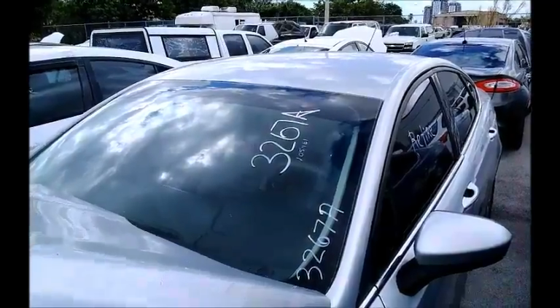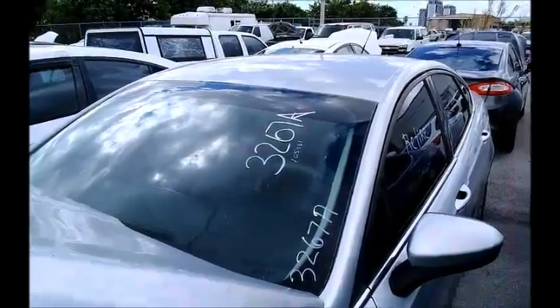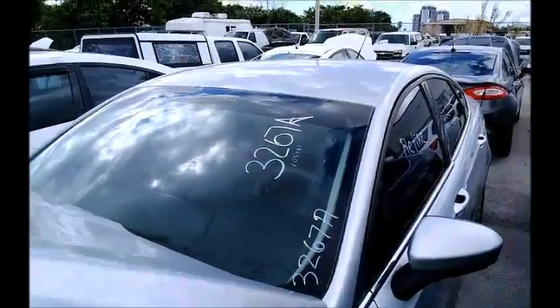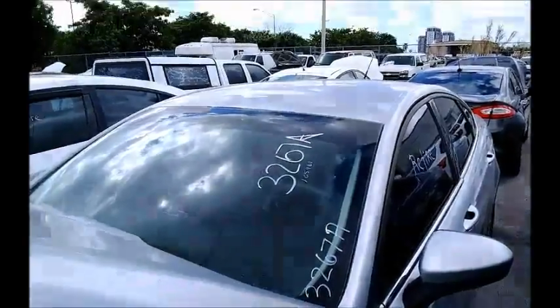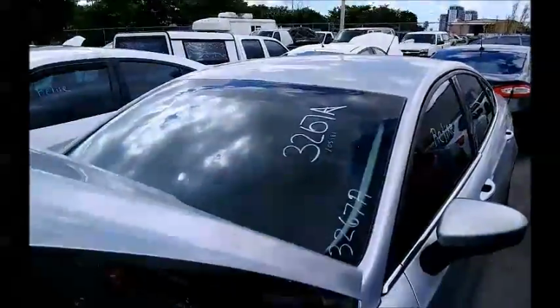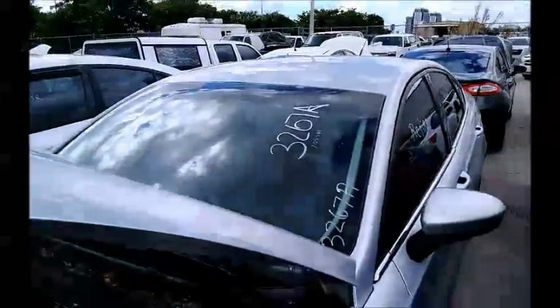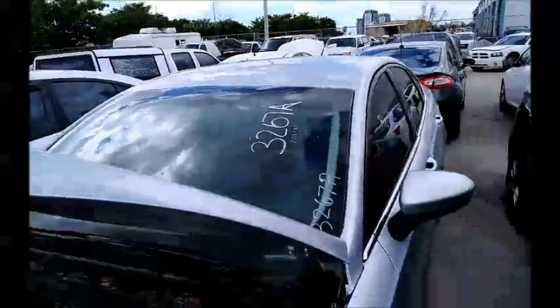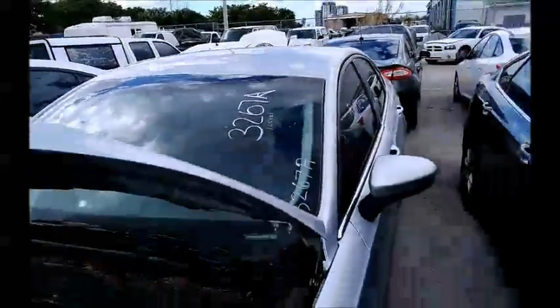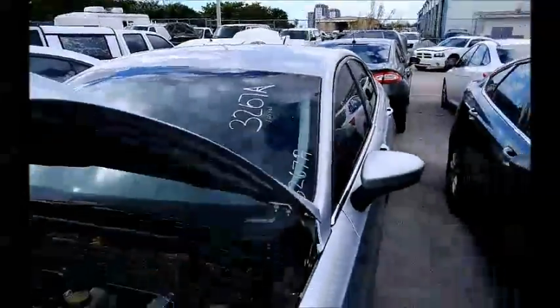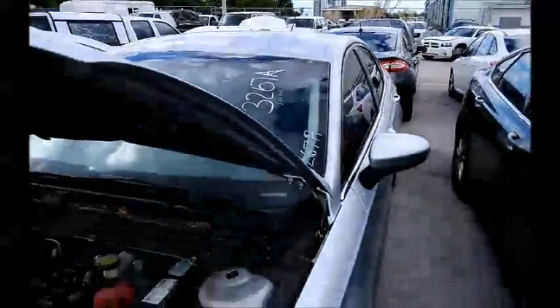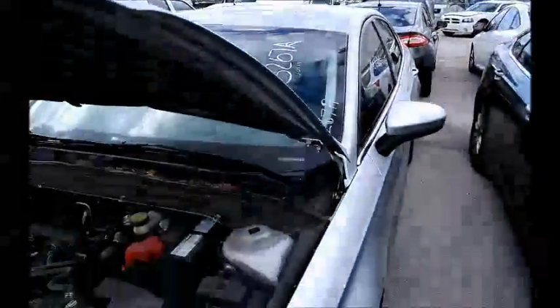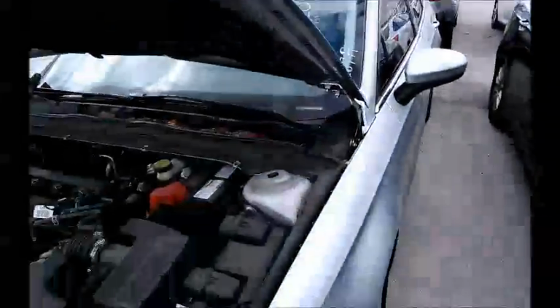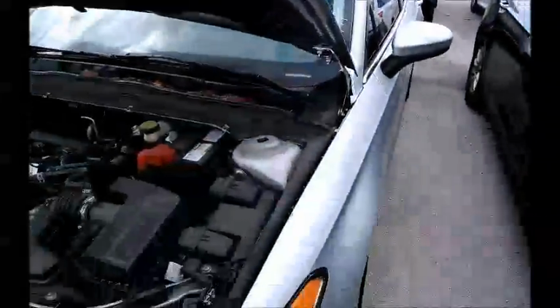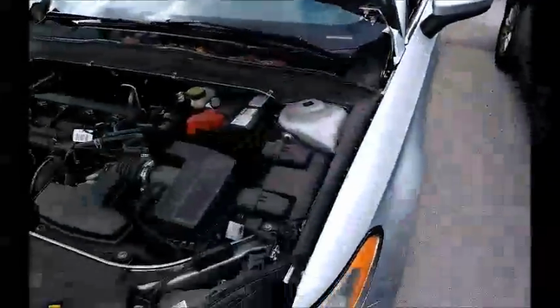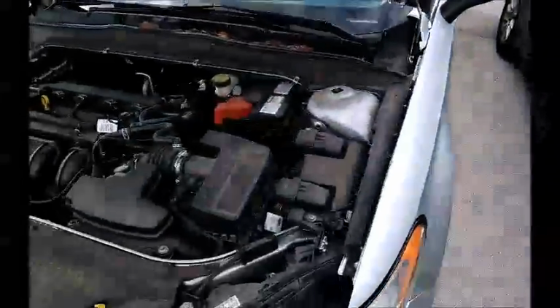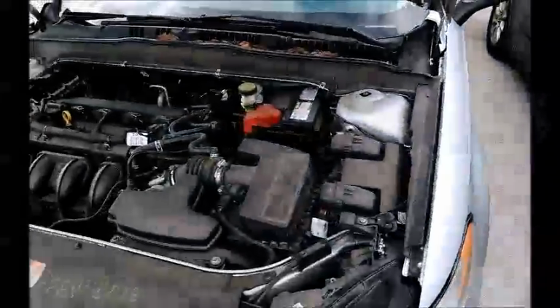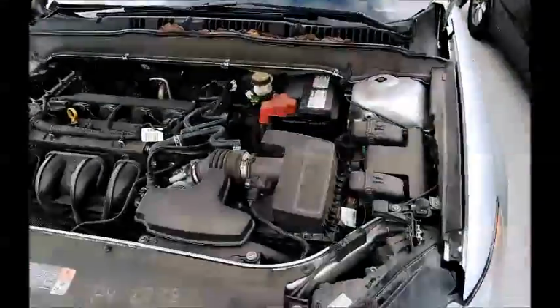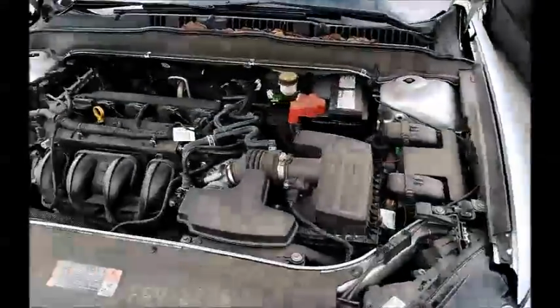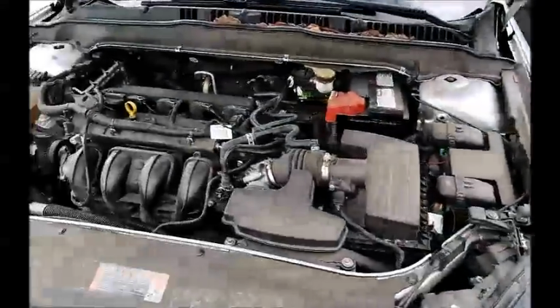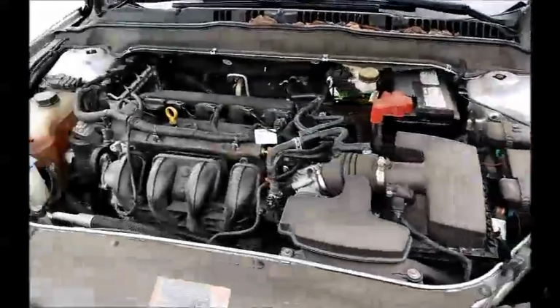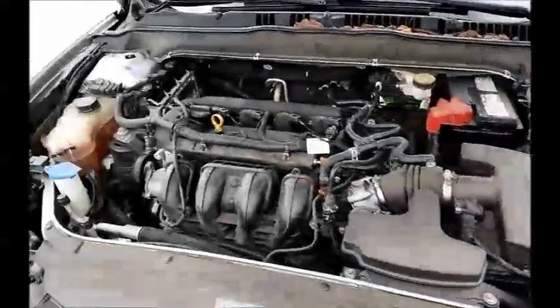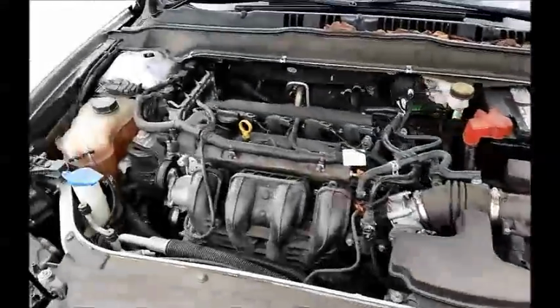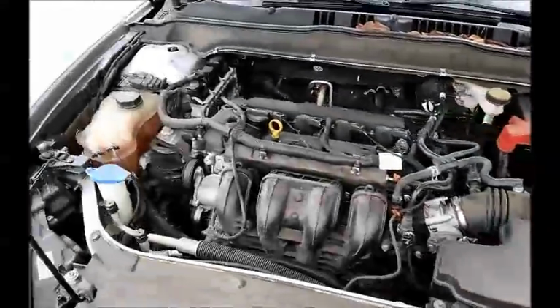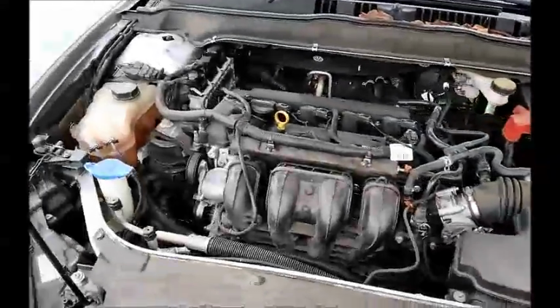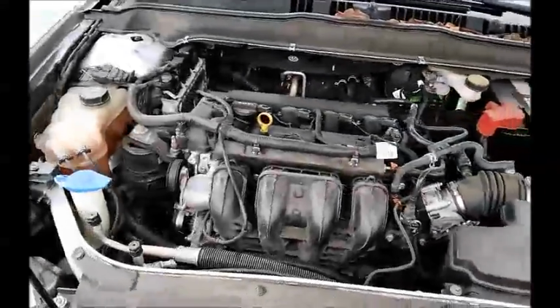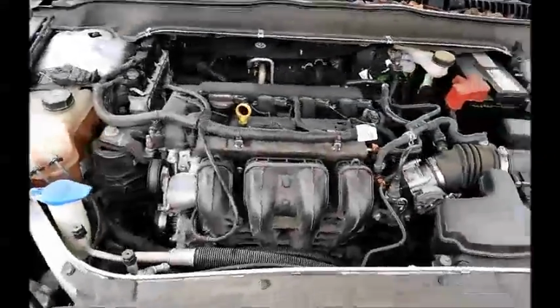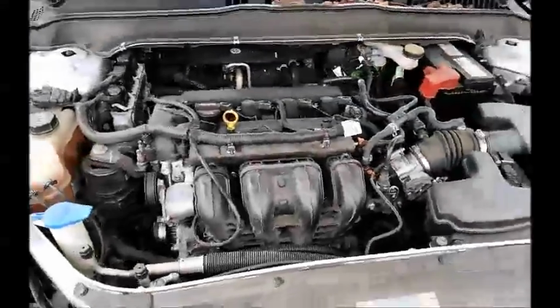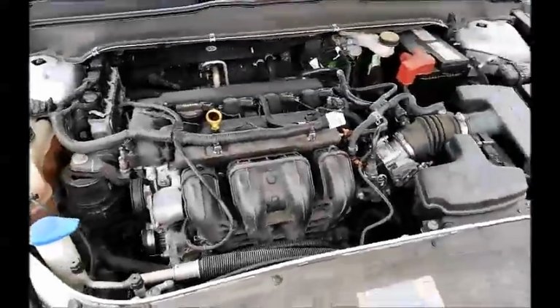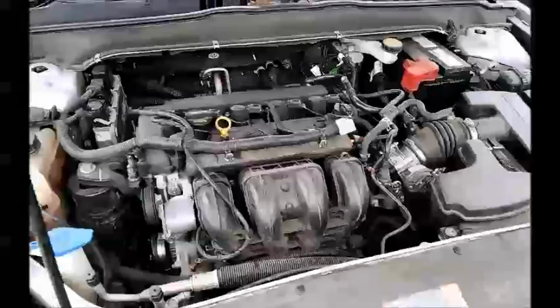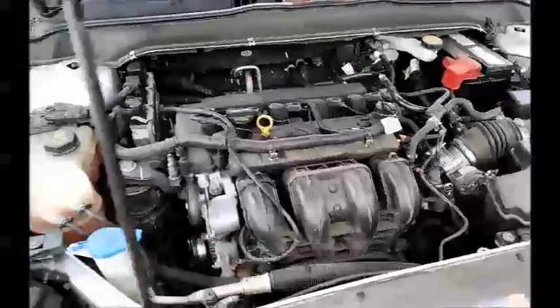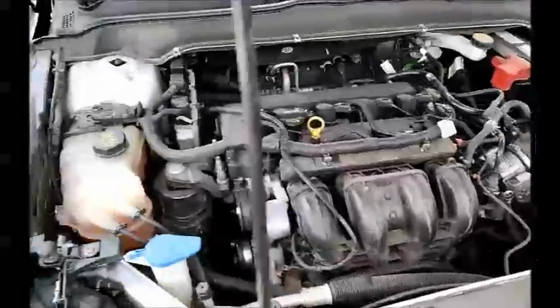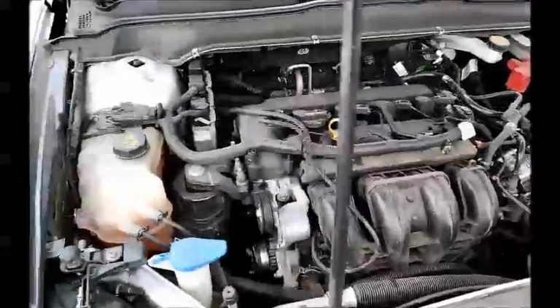This is a Ford Fusion. As you can see in here, it starts up.